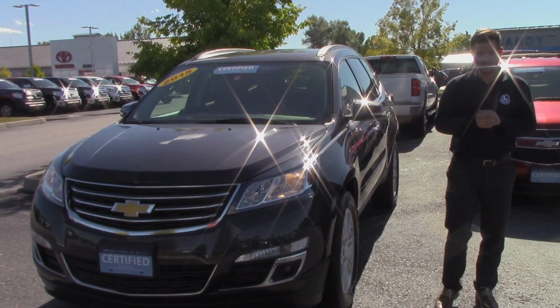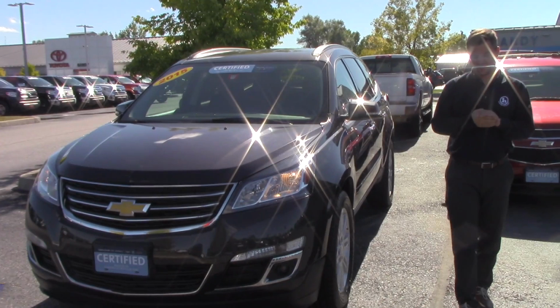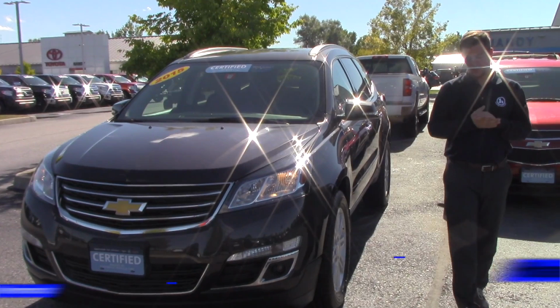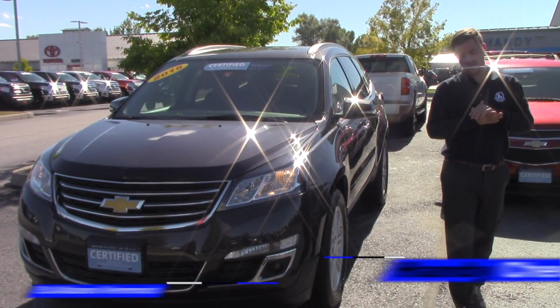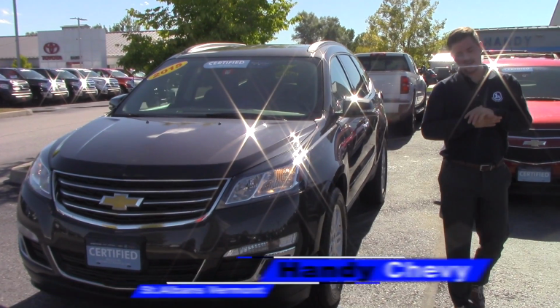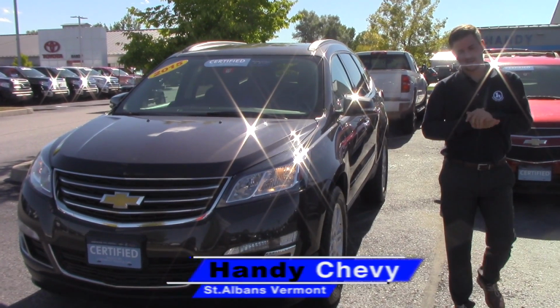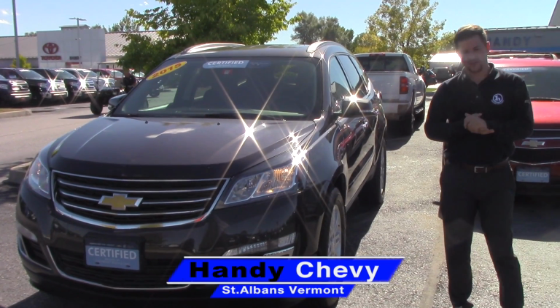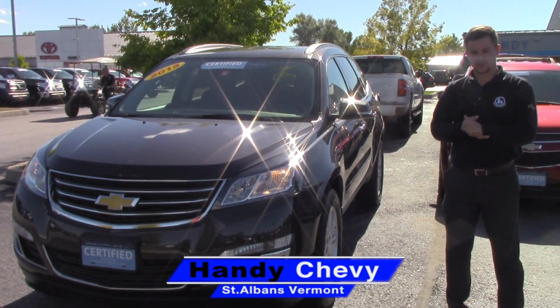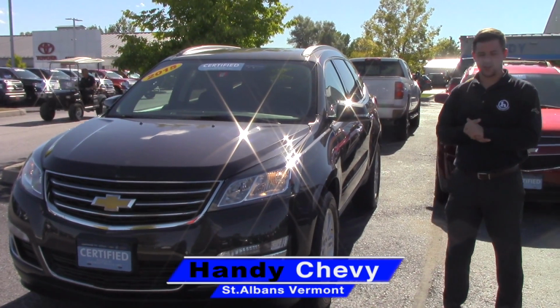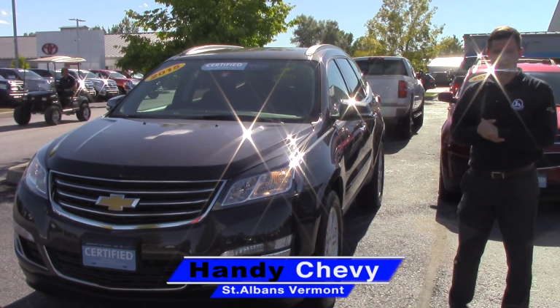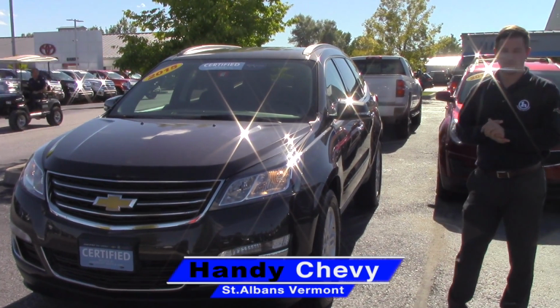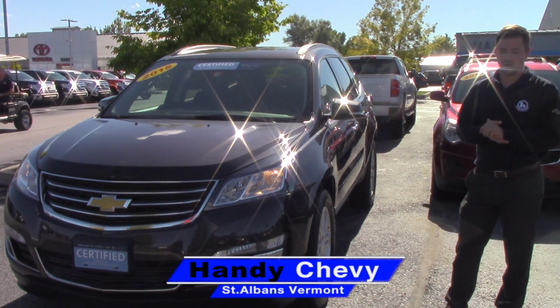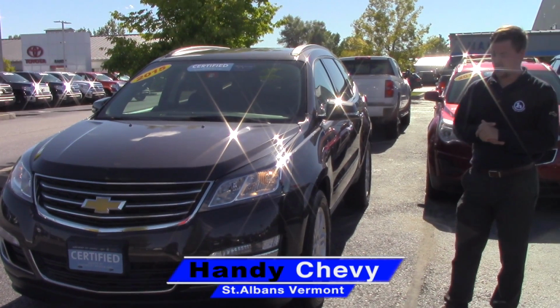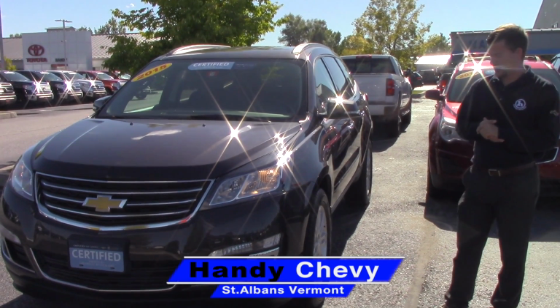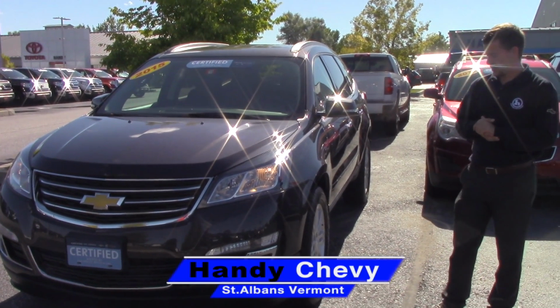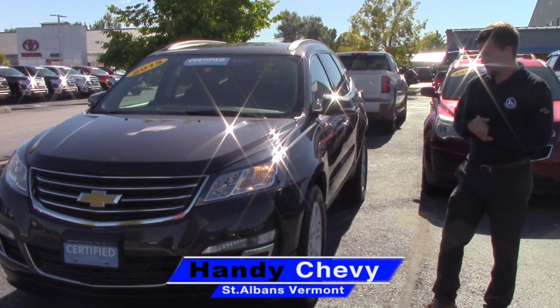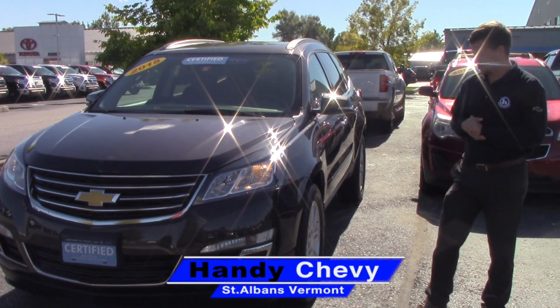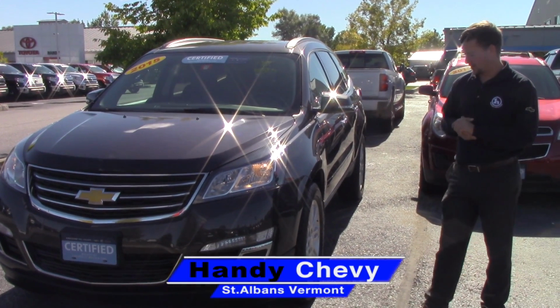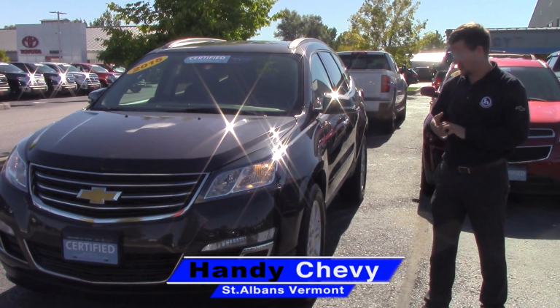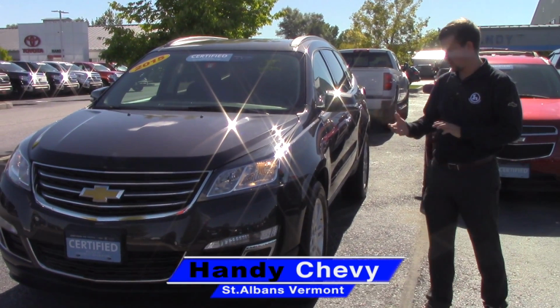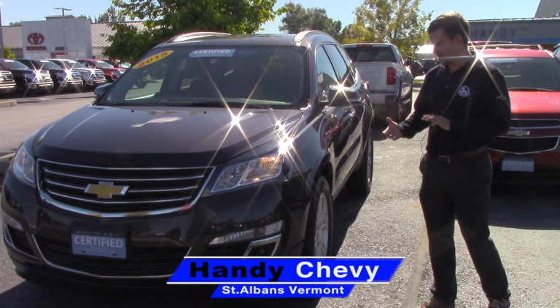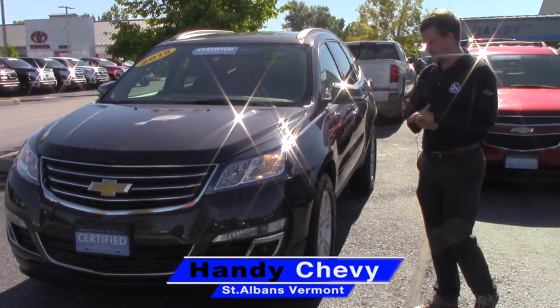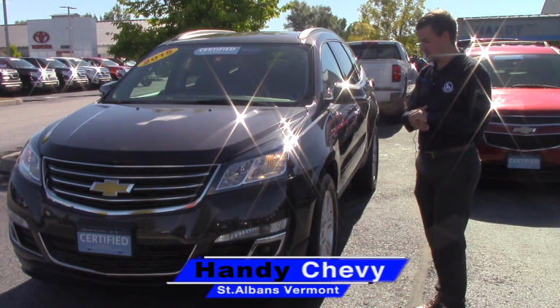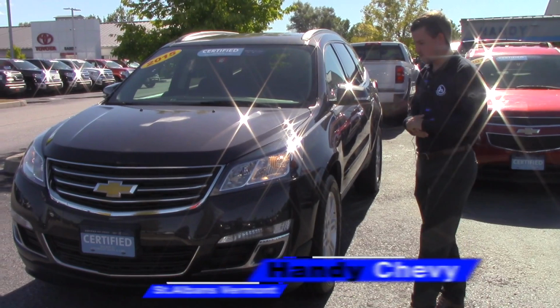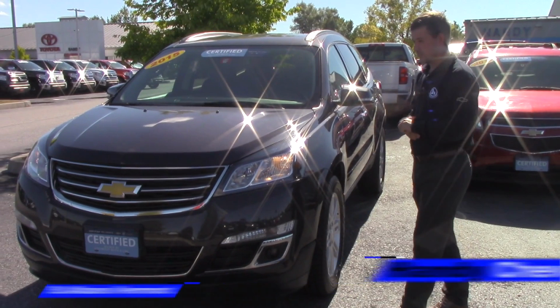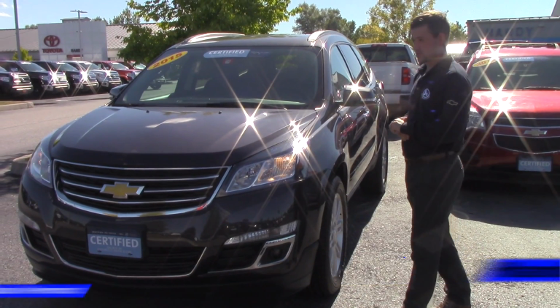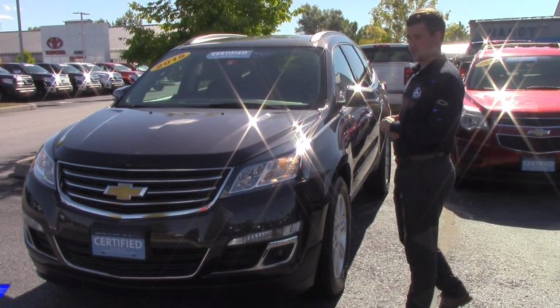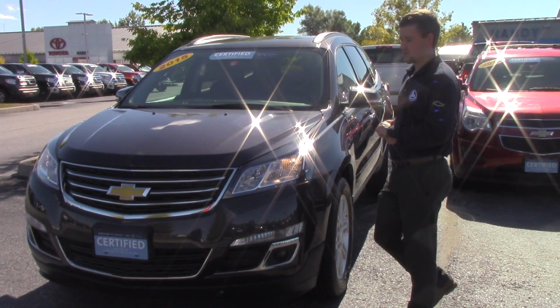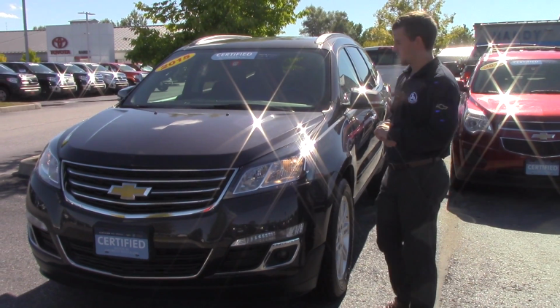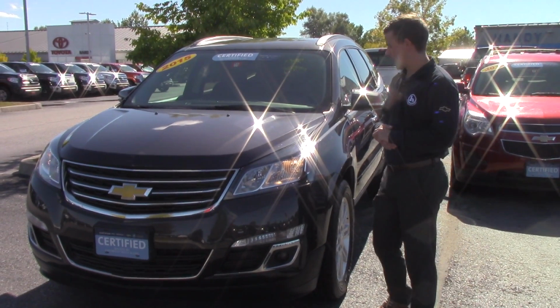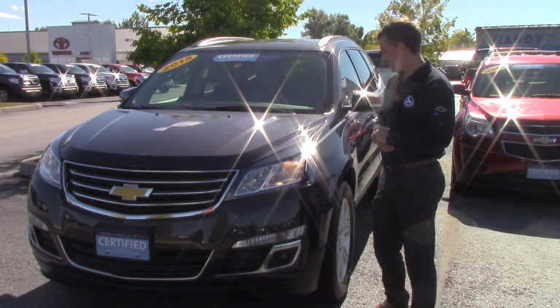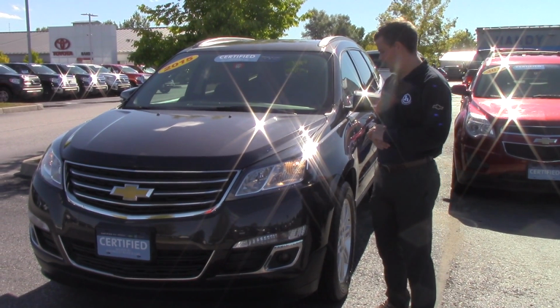Jake here at Handy Chevy in St. Albans, Vermont. Just wanted to get you a quick video of the Traverse you inquired on.